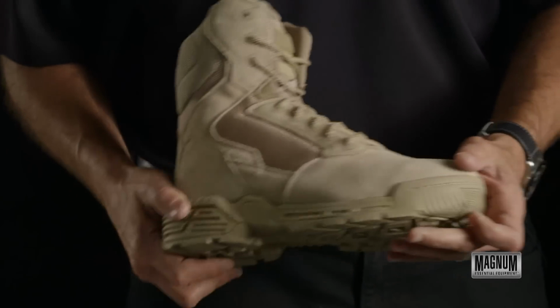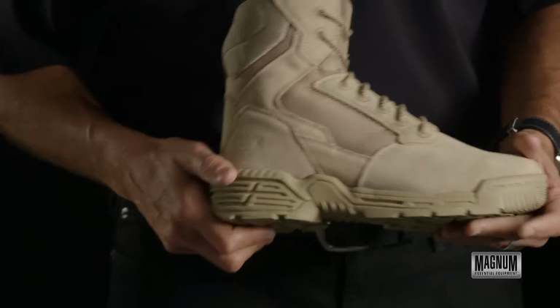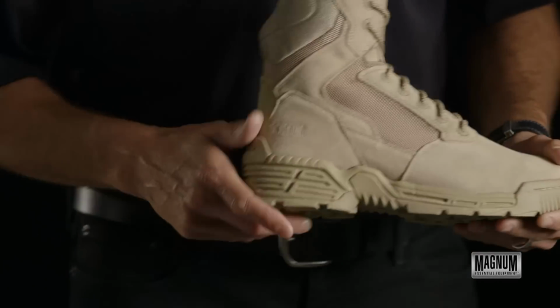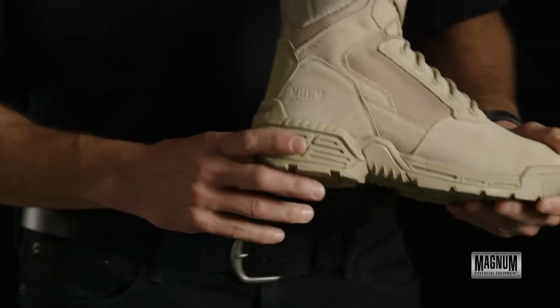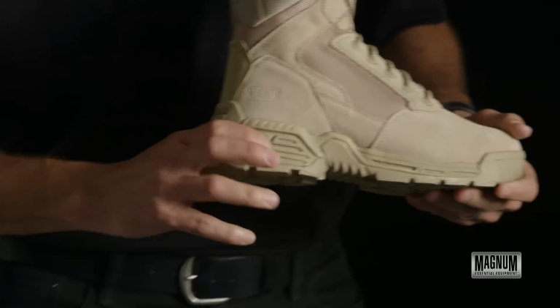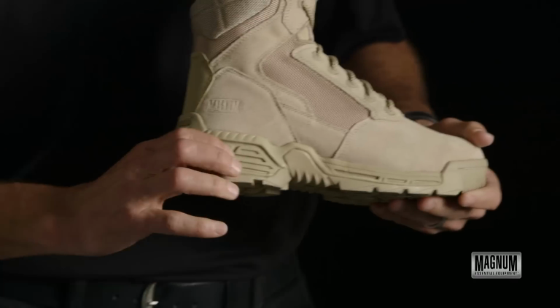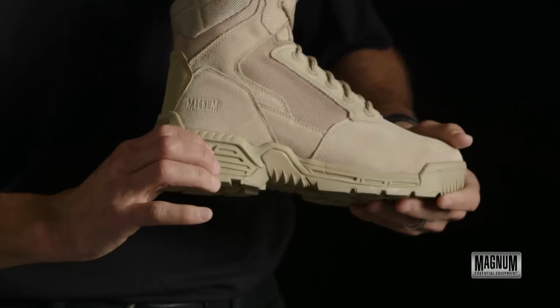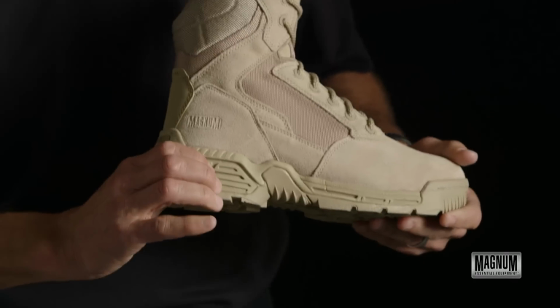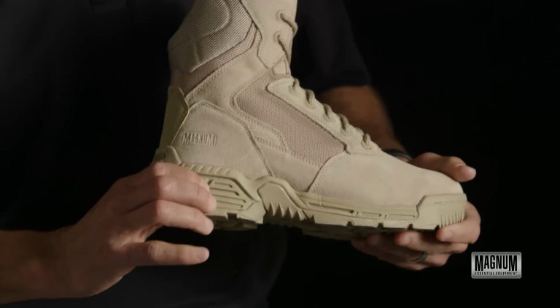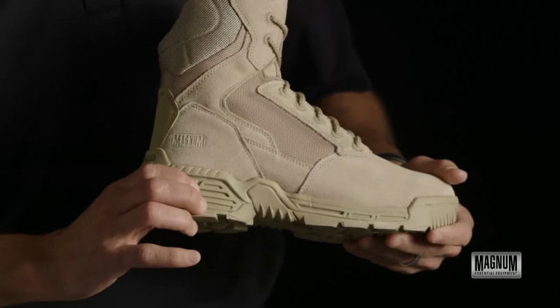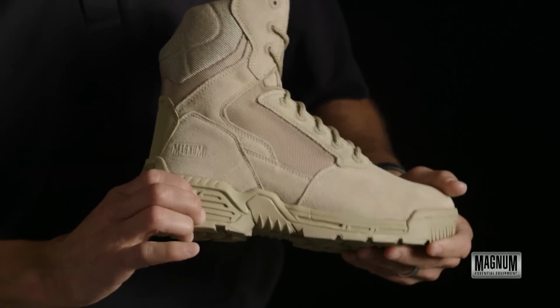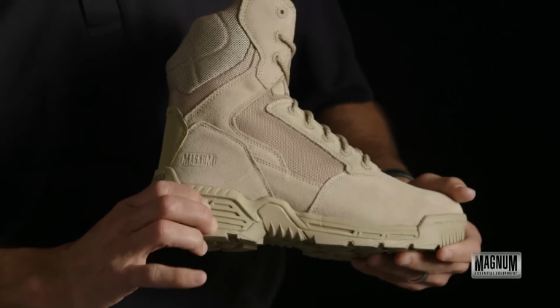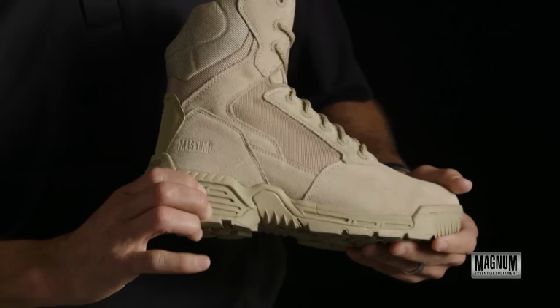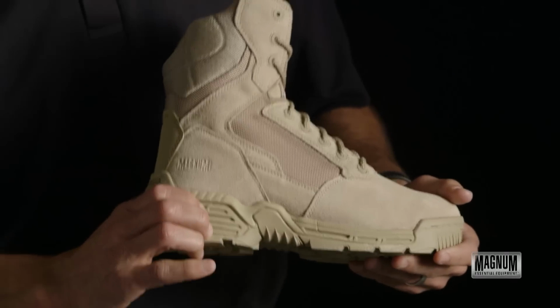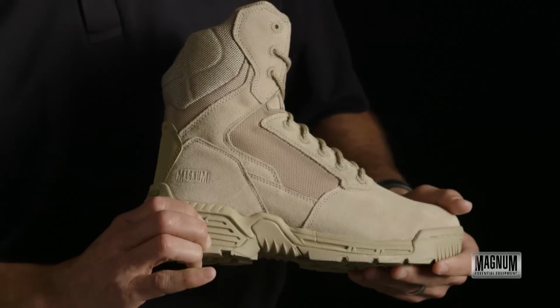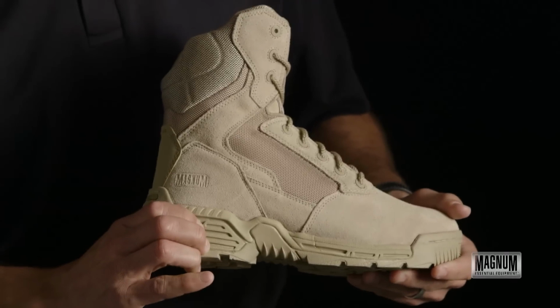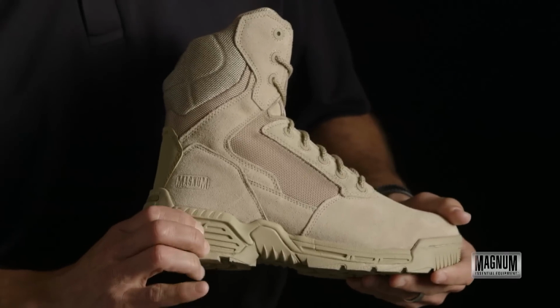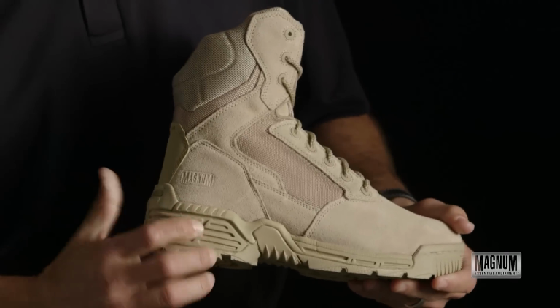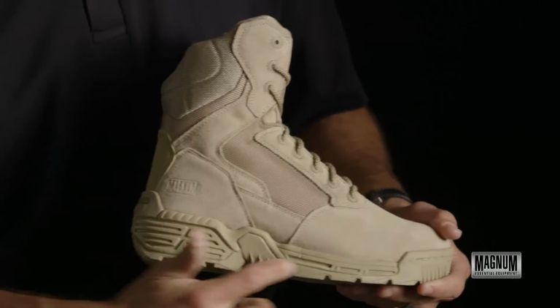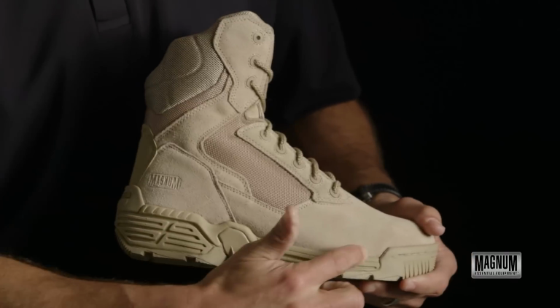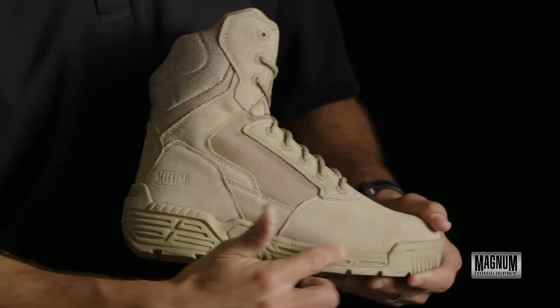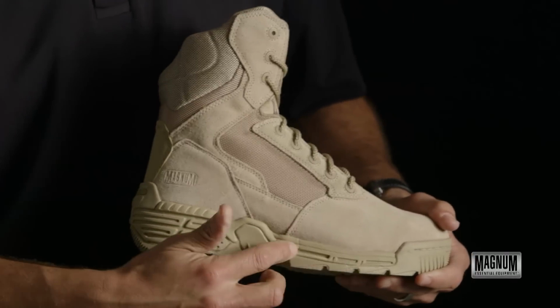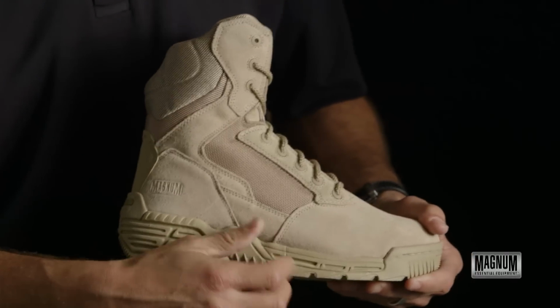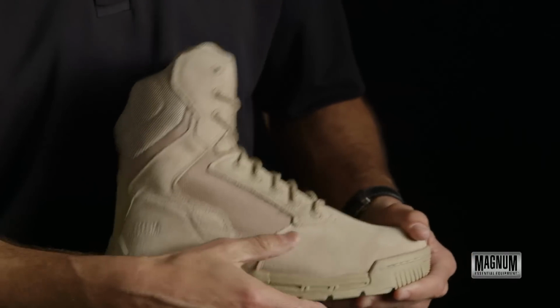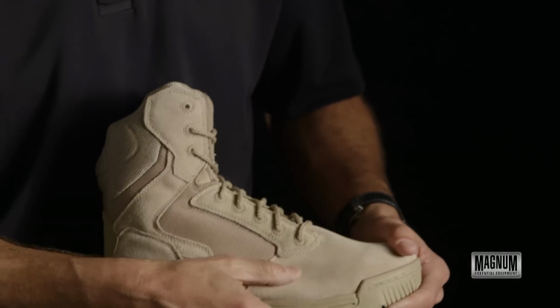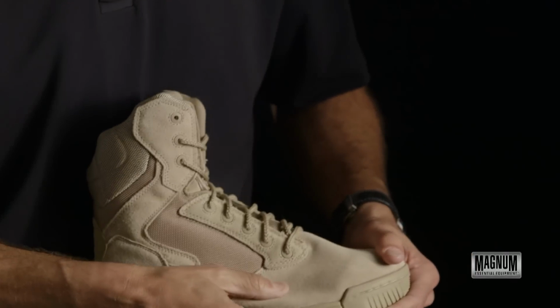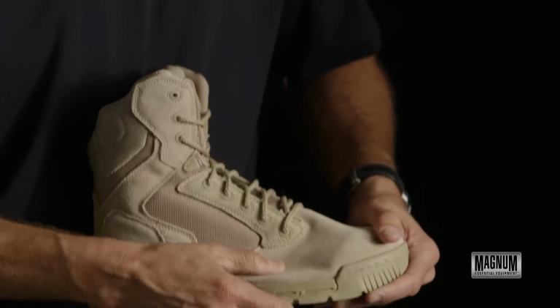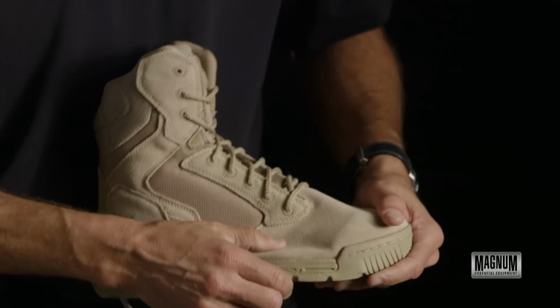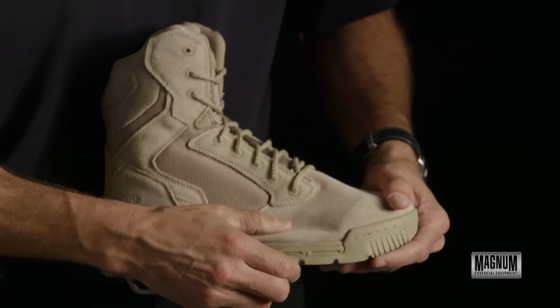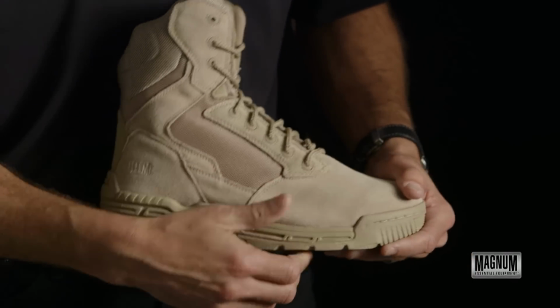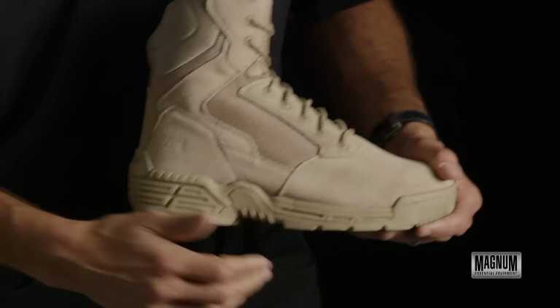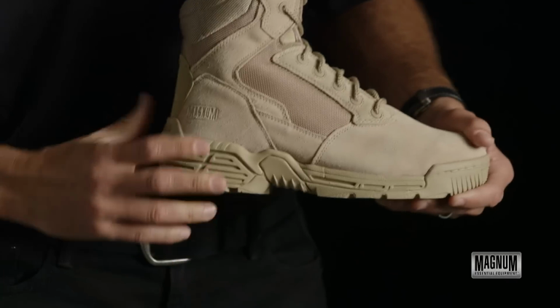The midsole is a compression molded EVA that has crumple zones that give you extra cushioning.